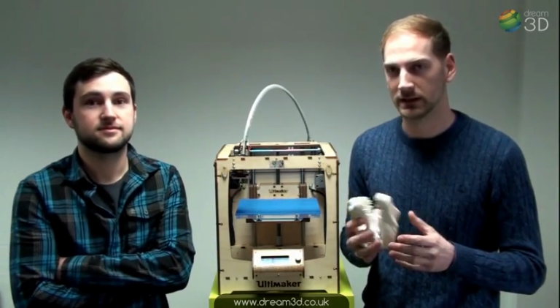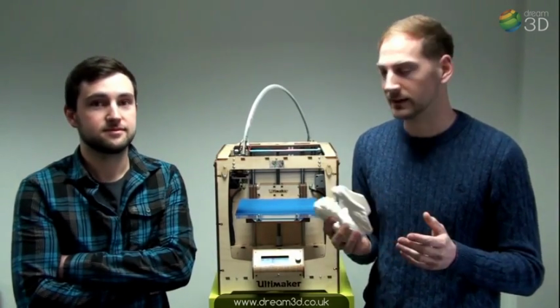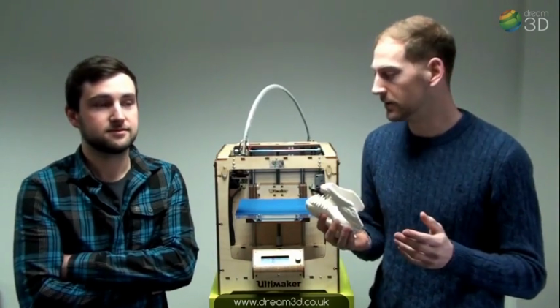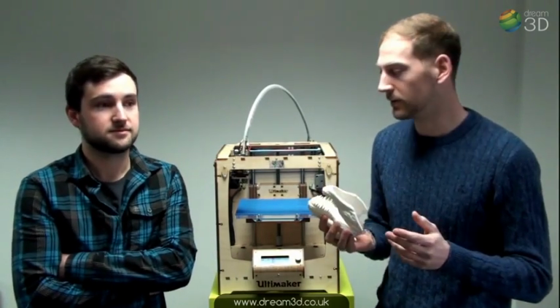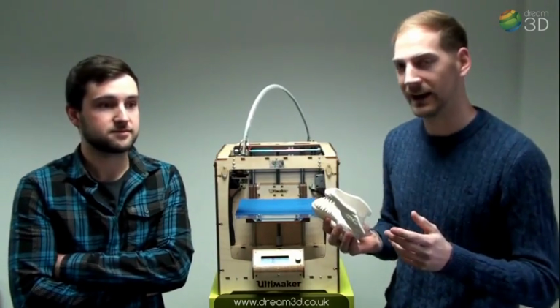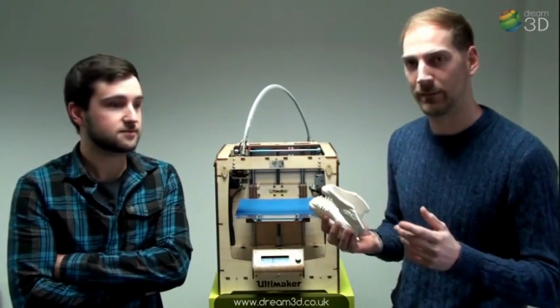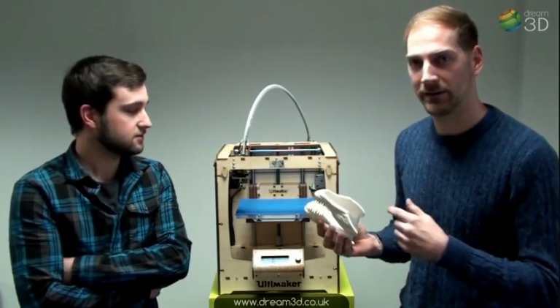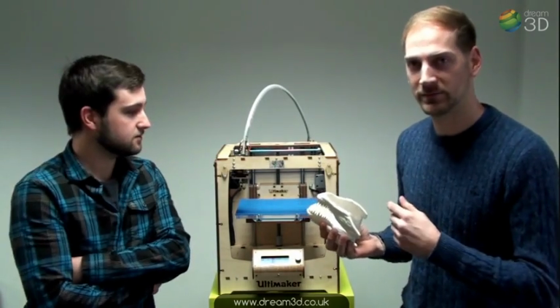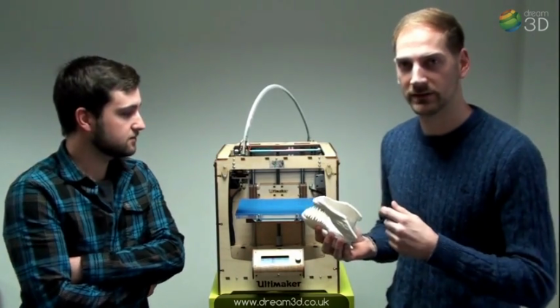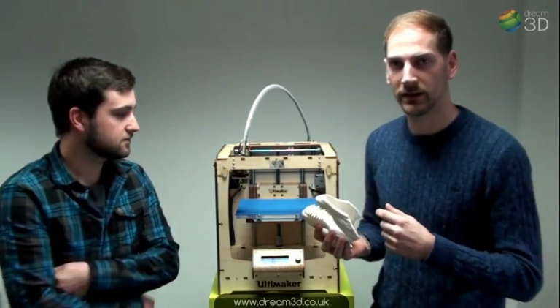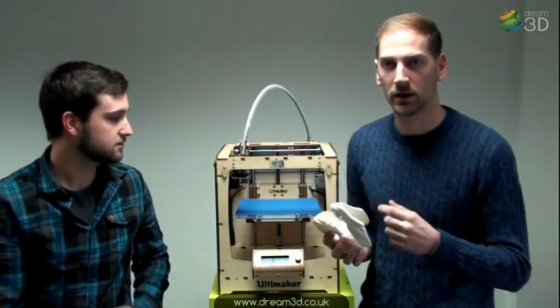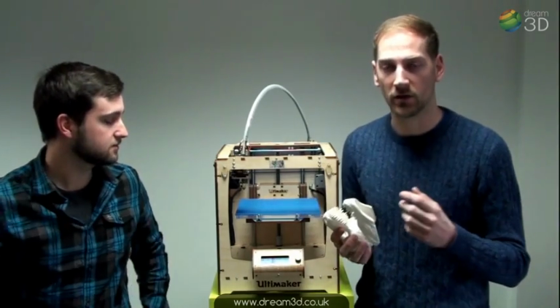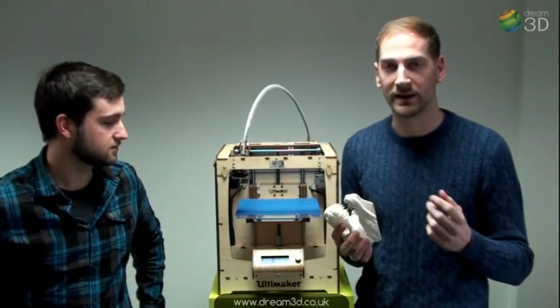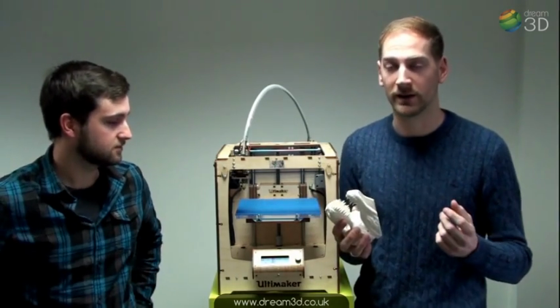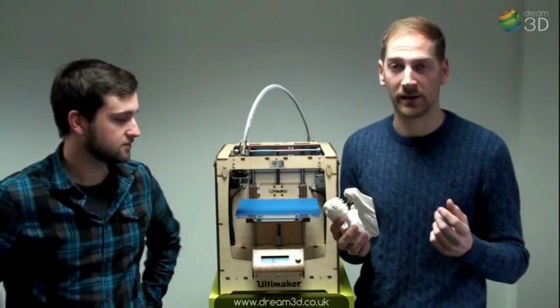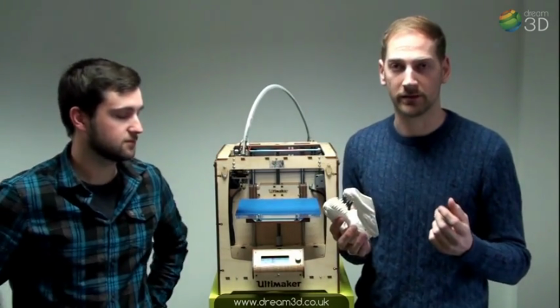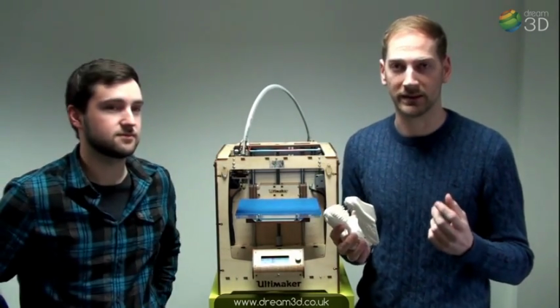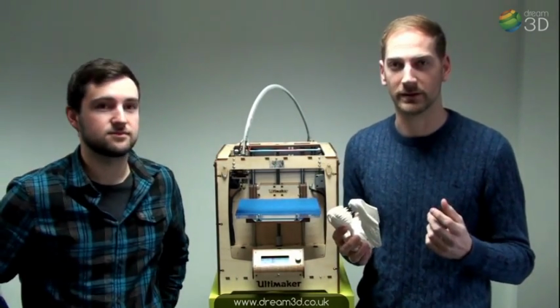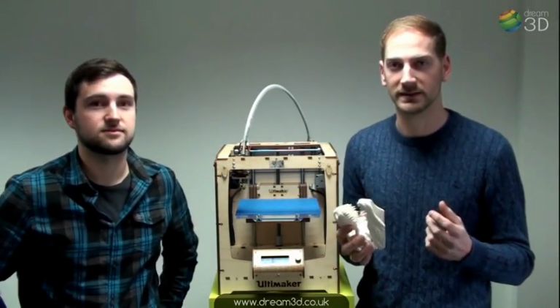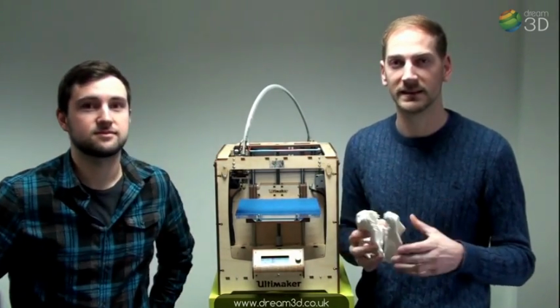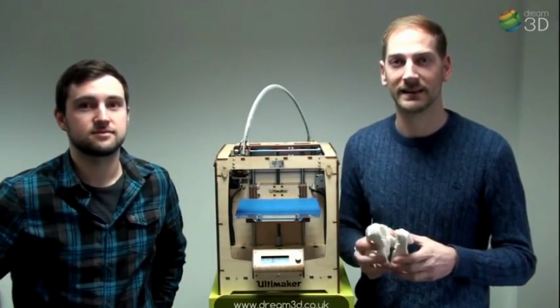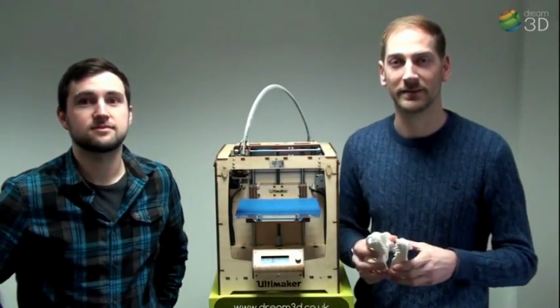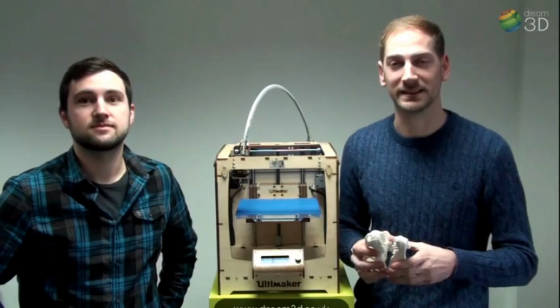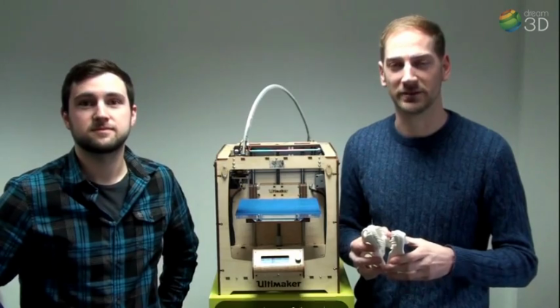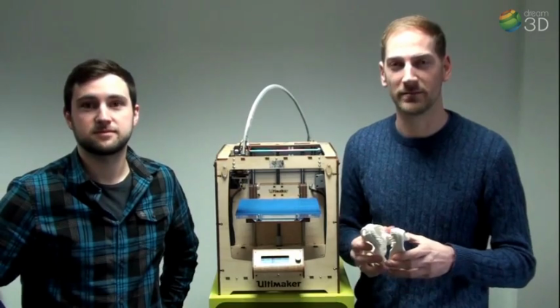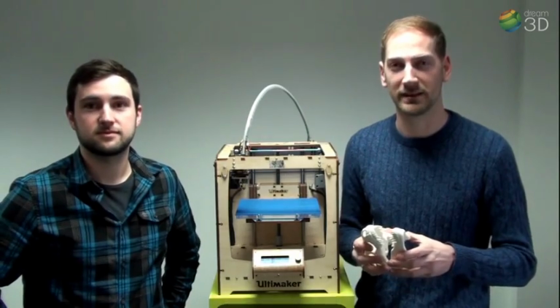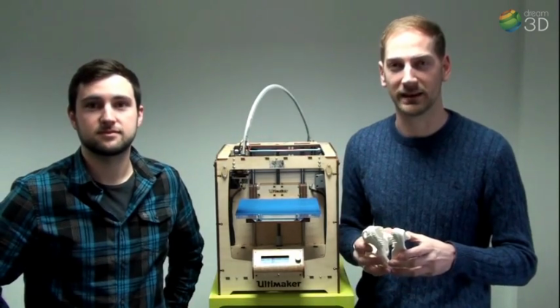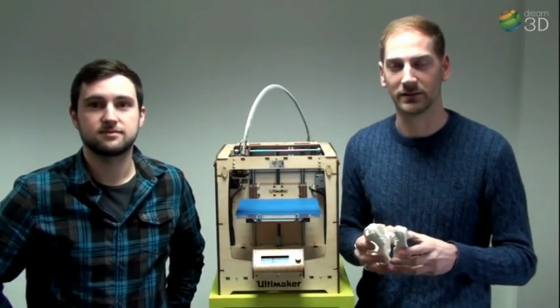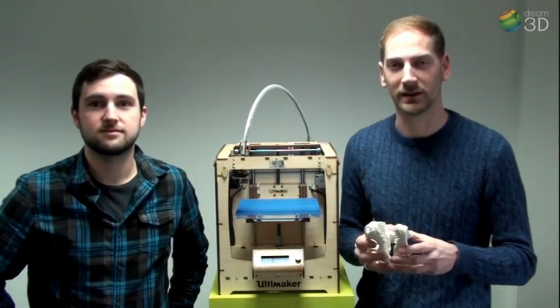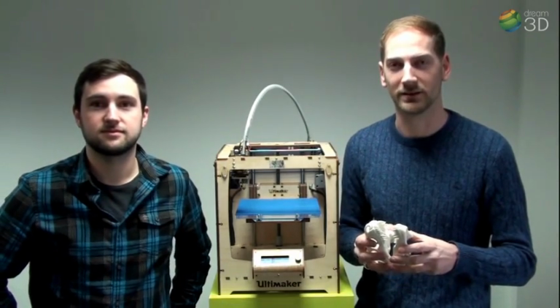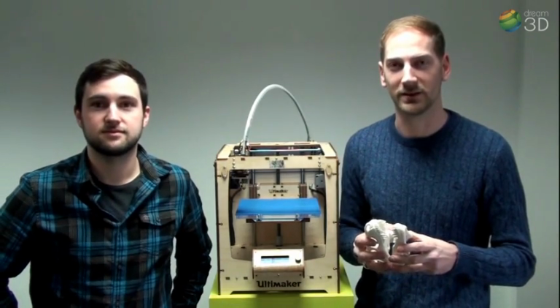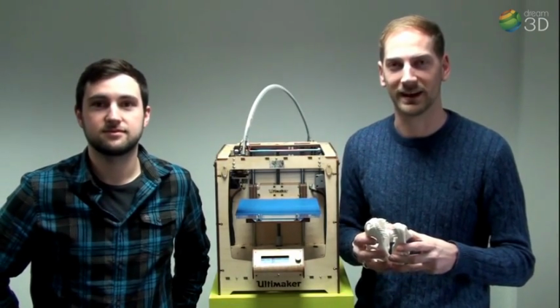Now if you want to find out about this printer or any of our other 3D printers, then visit dream3d.co.uk.